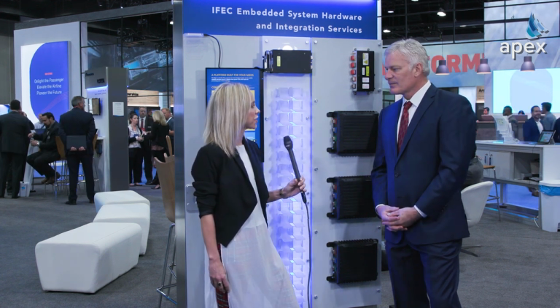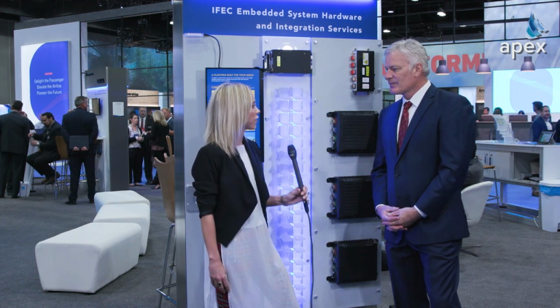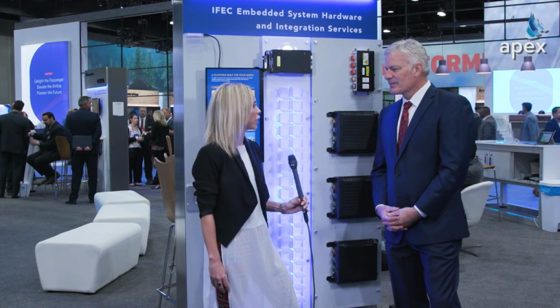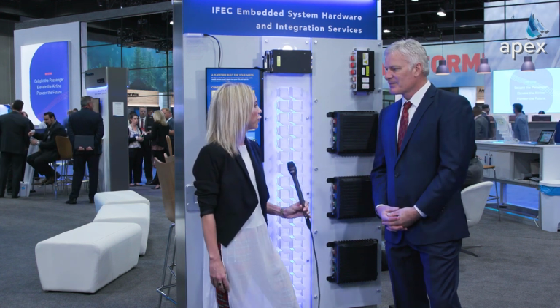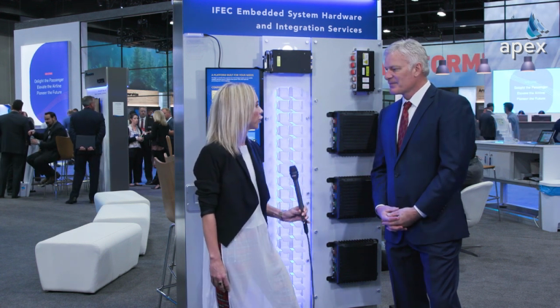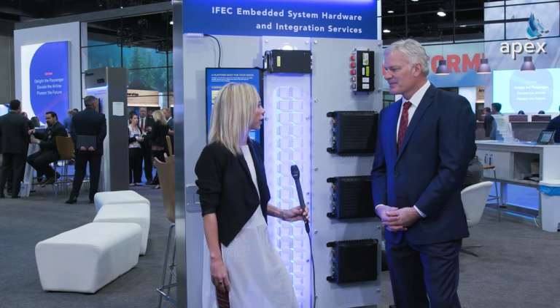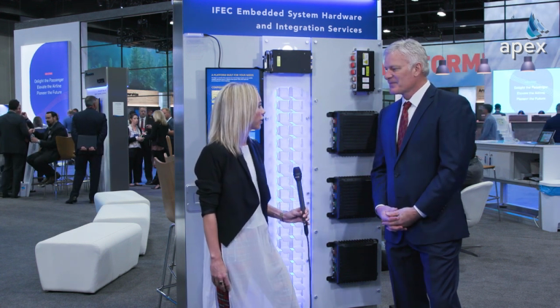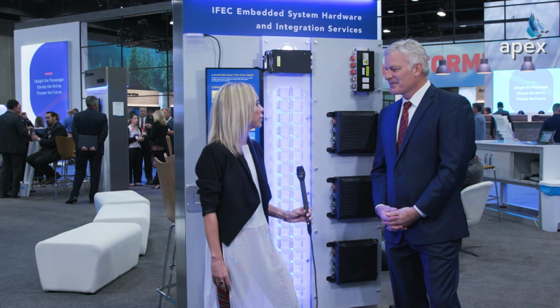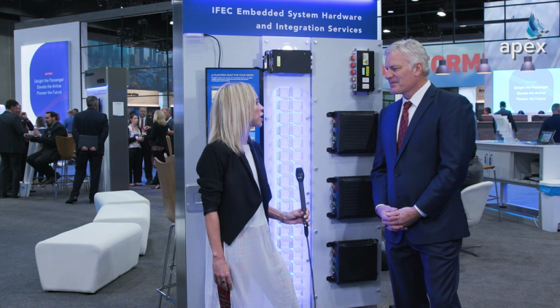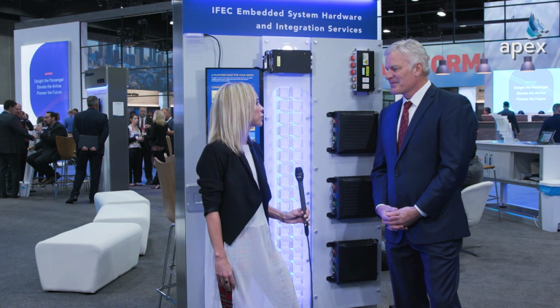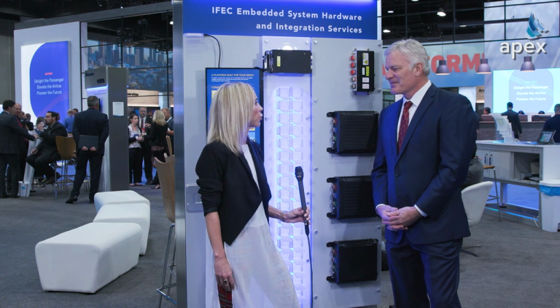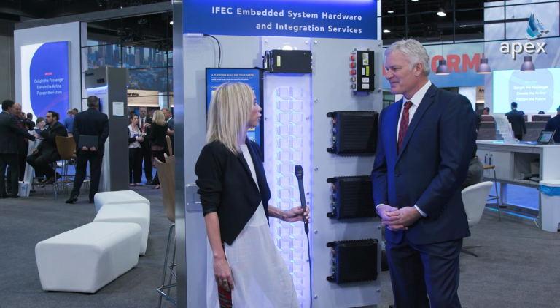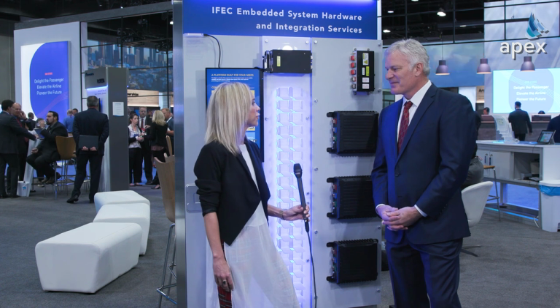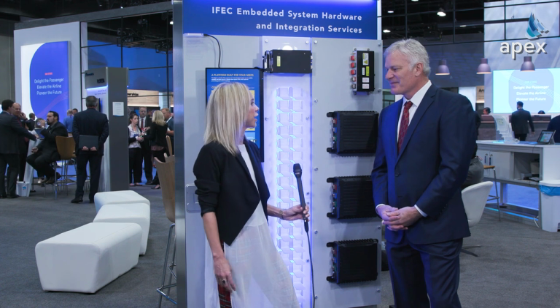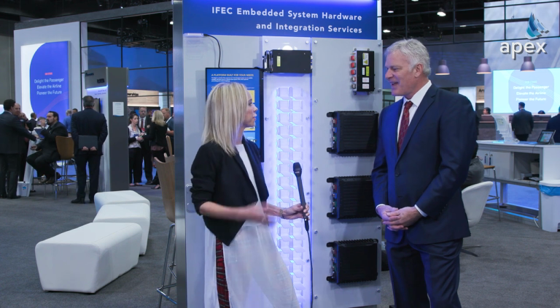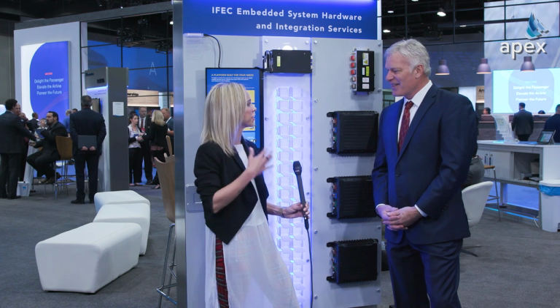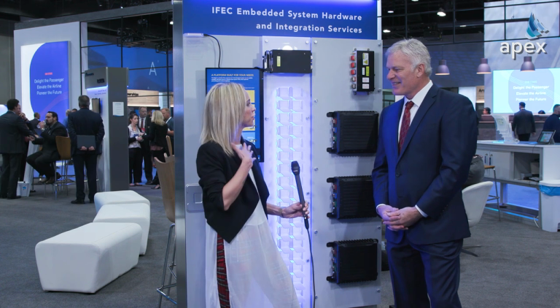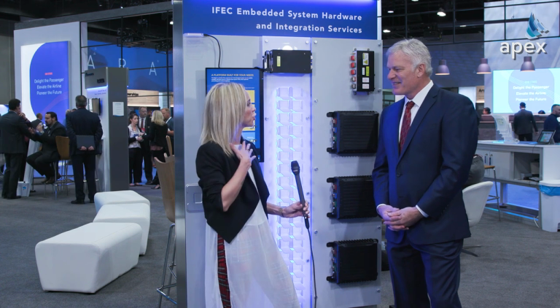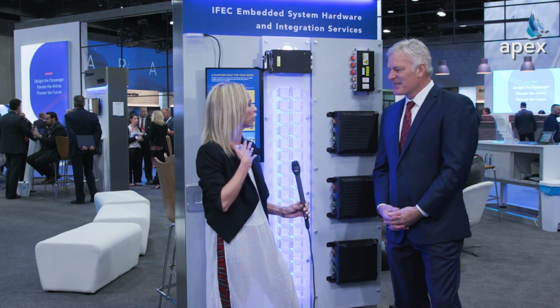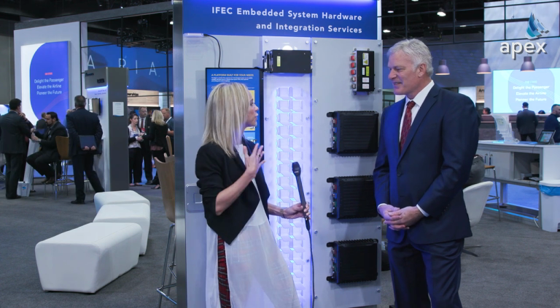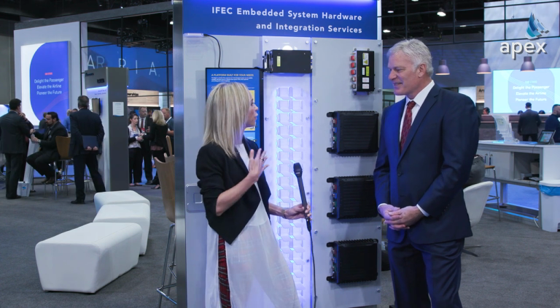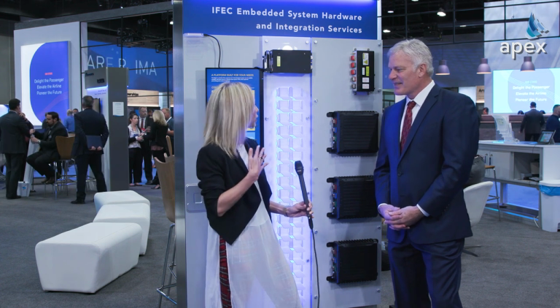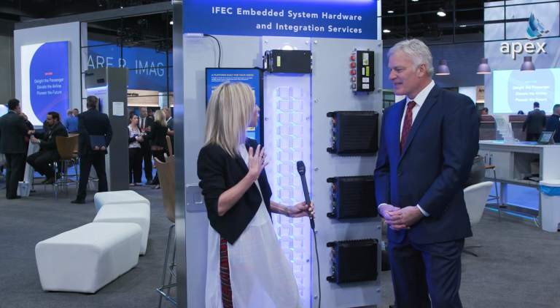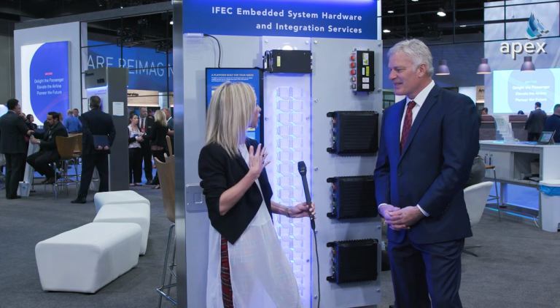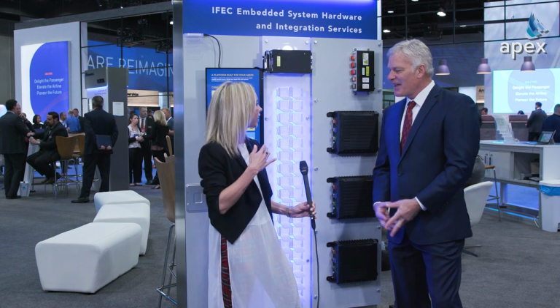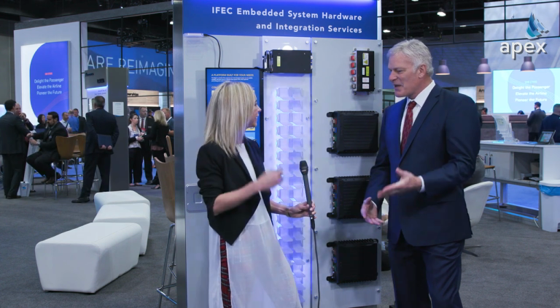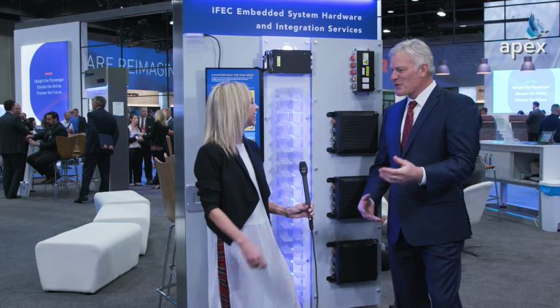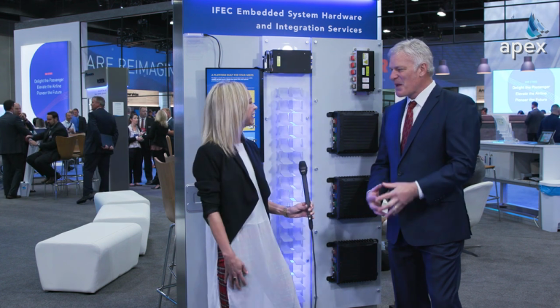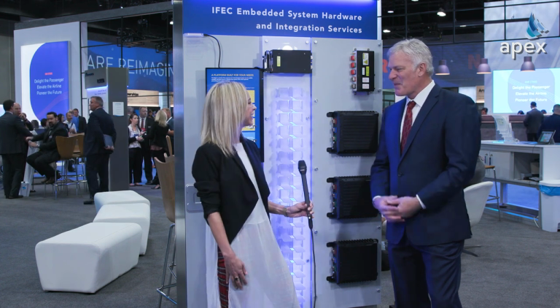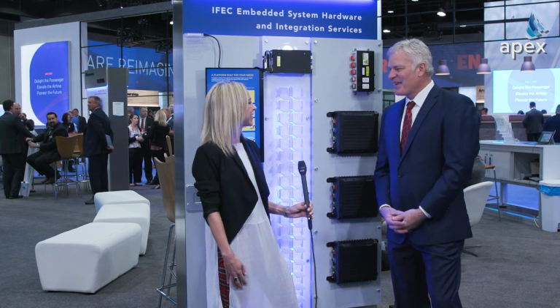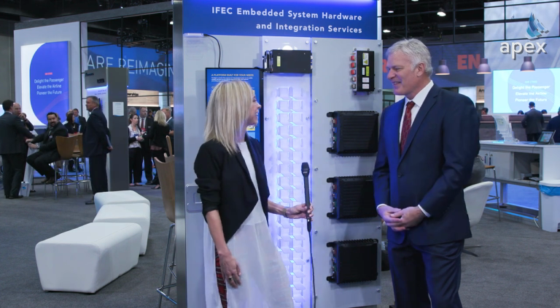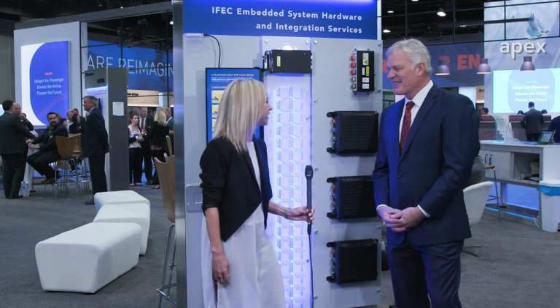I have to say thank you for coming to Expo with loads of announcements. As a journalist, we really appreciate that. Yeah, thanks for stopping by. Thank you.